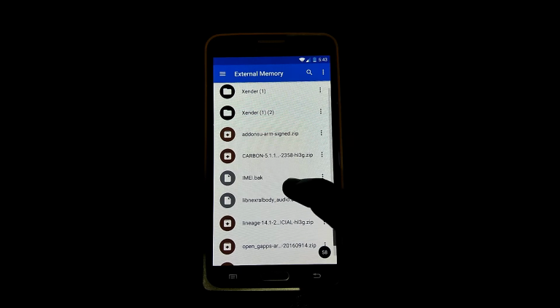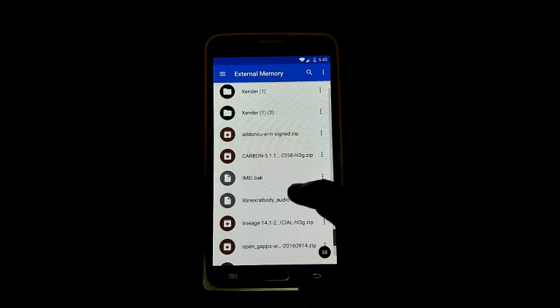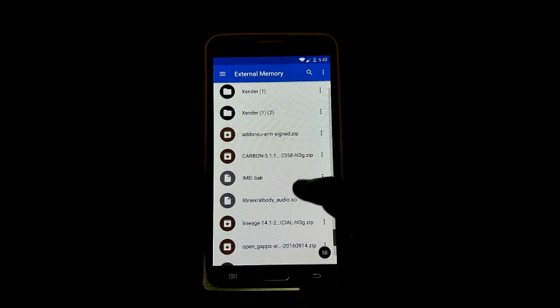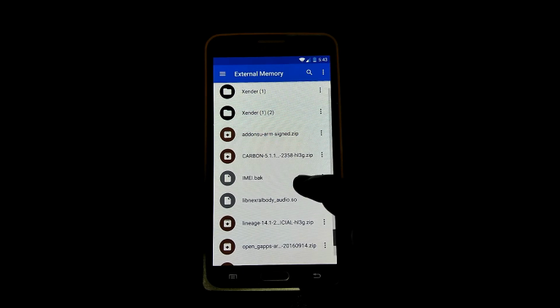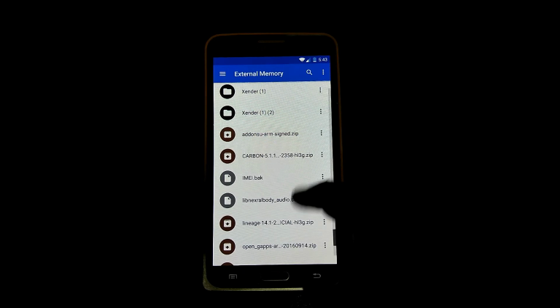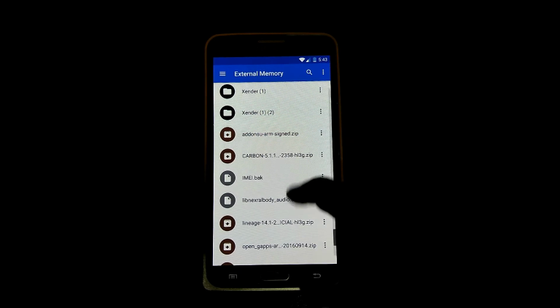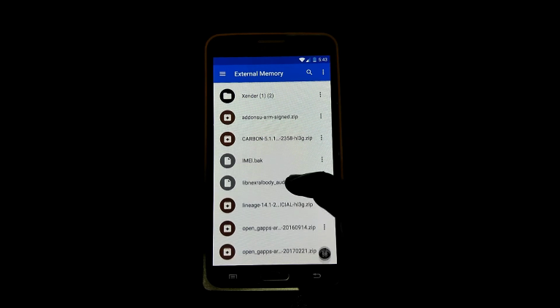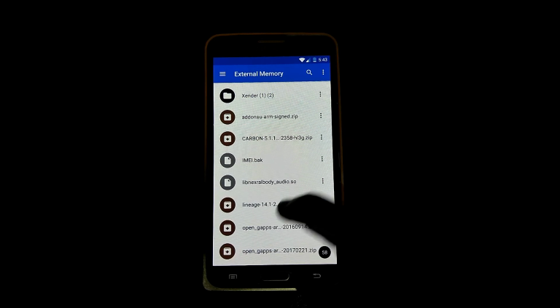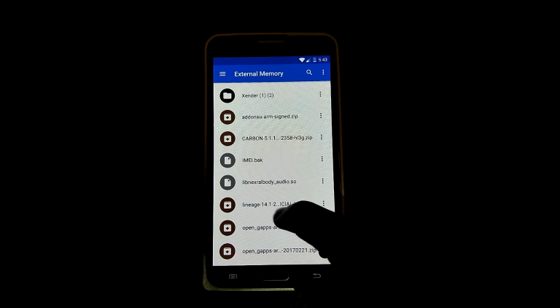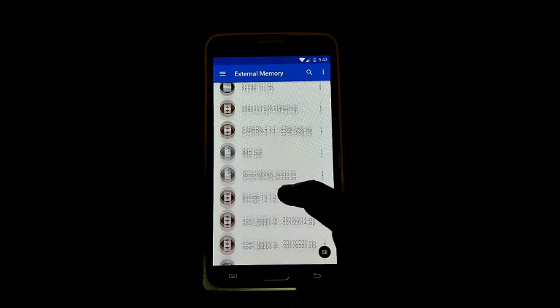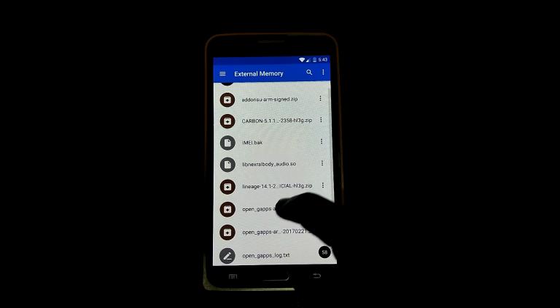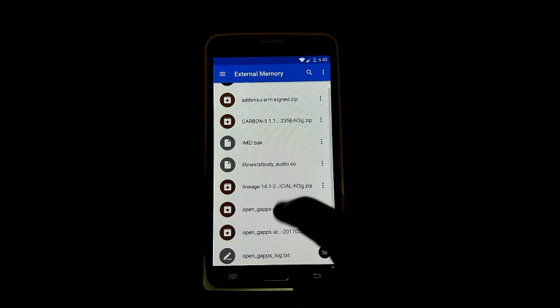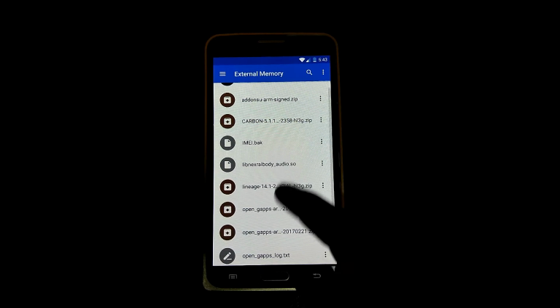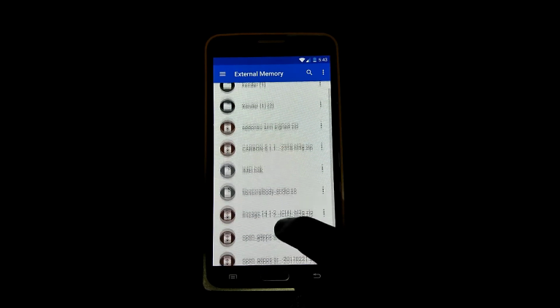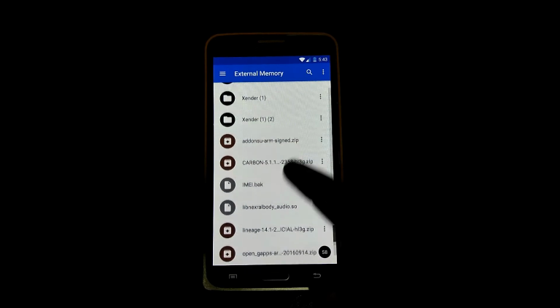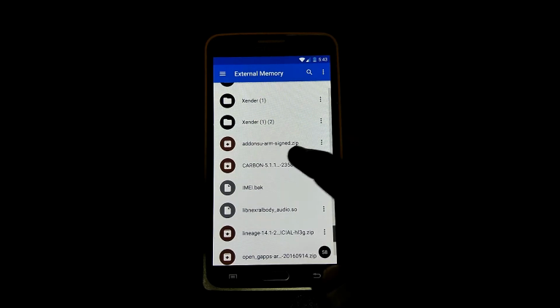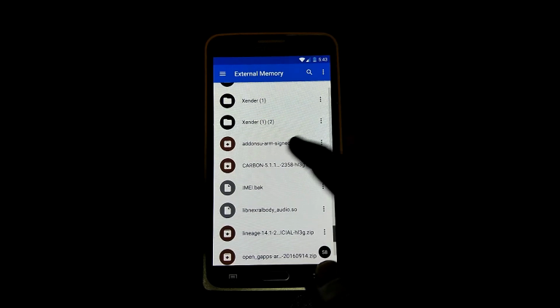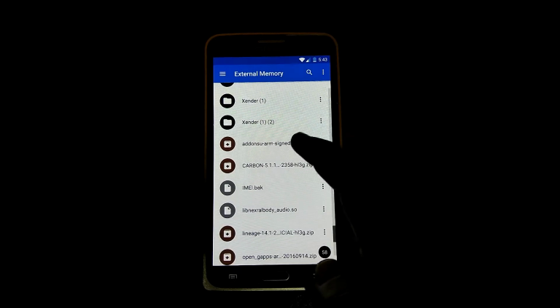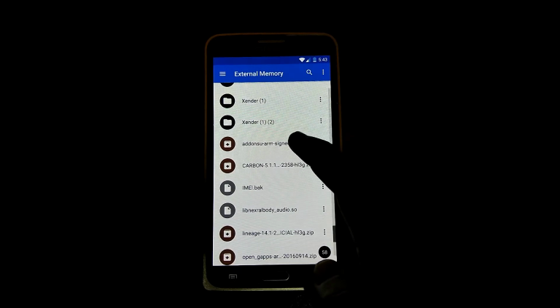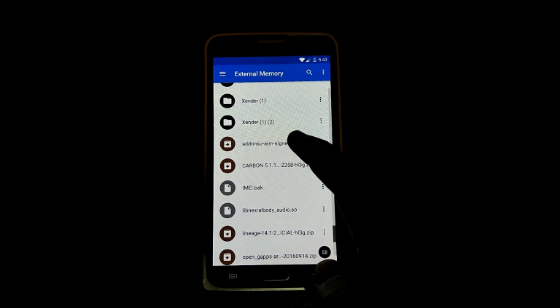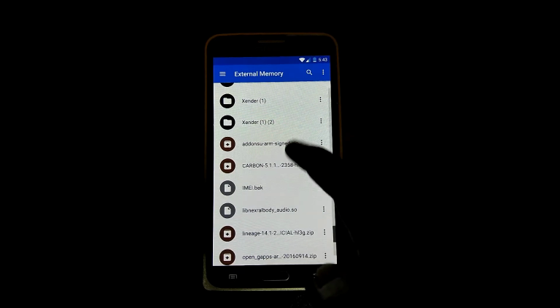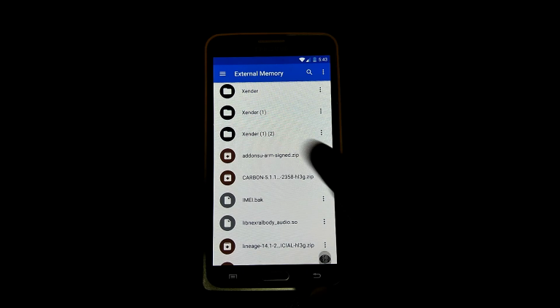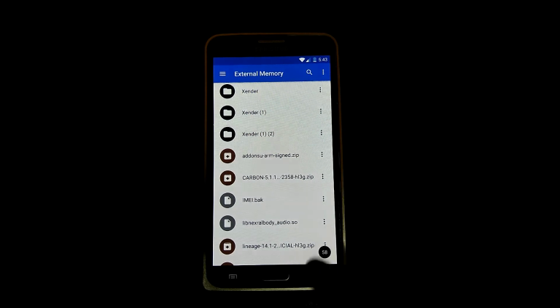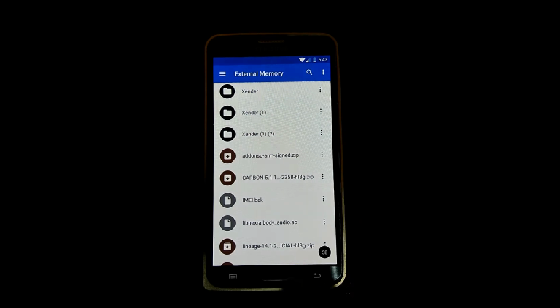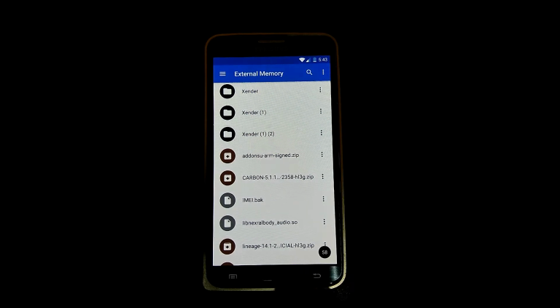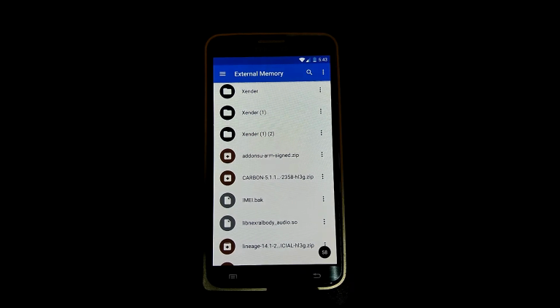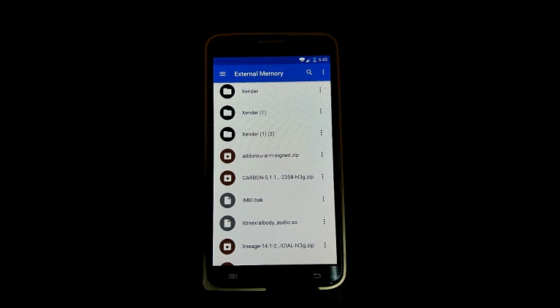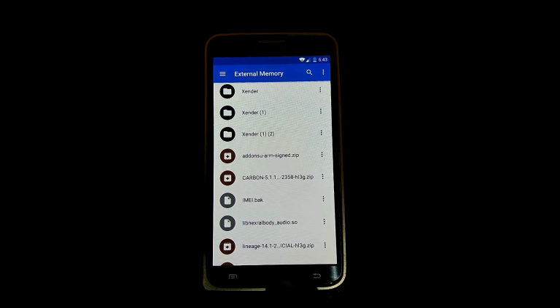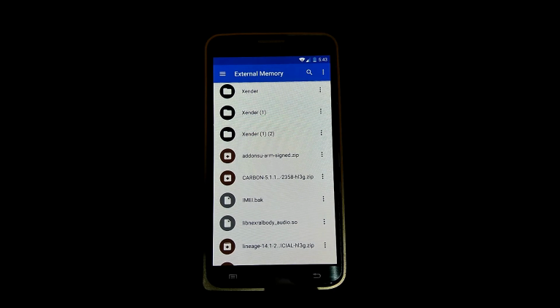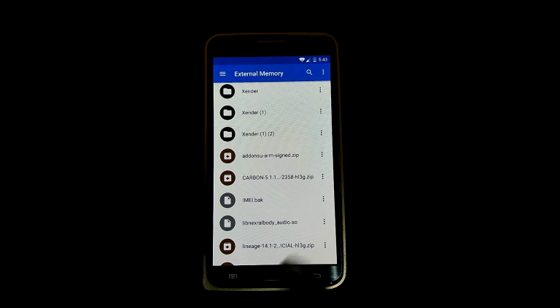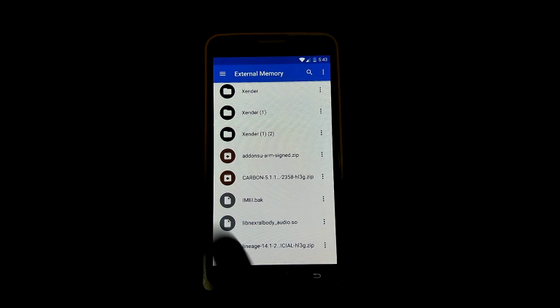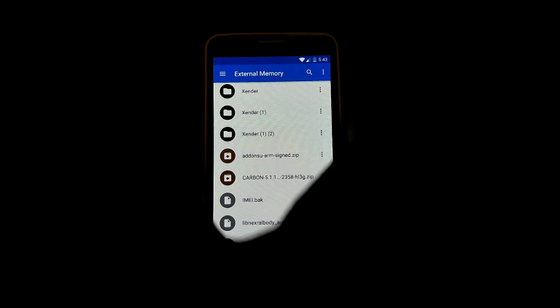Now you can see my ROM, Gapps, and Addon SuperSU are here. Now you need to go into recovery mode.